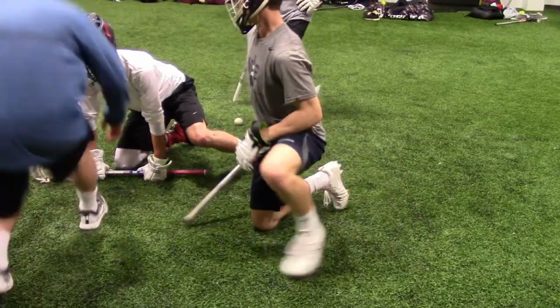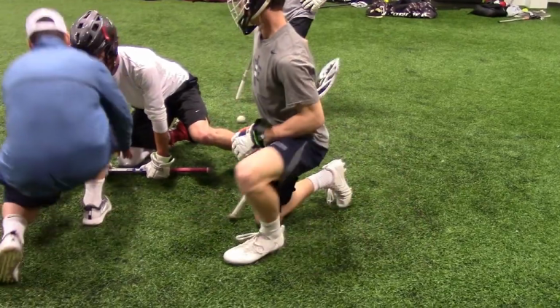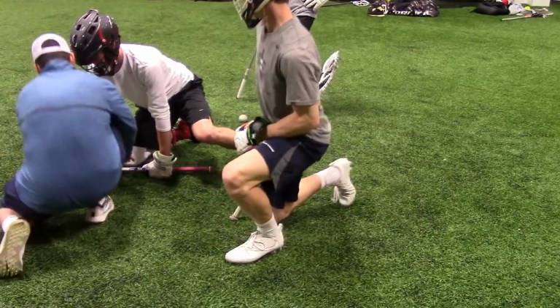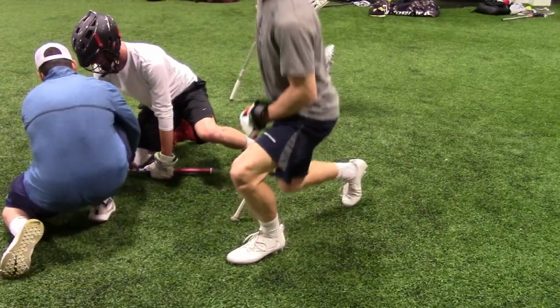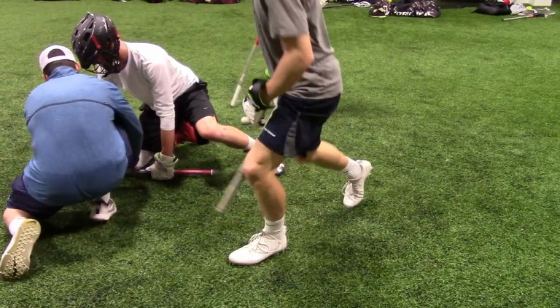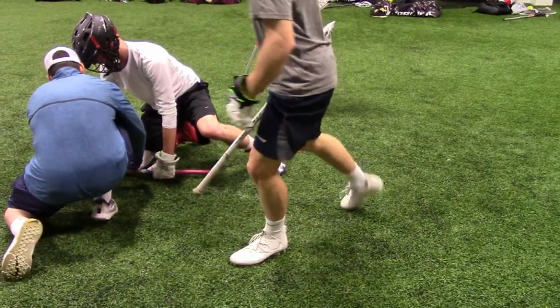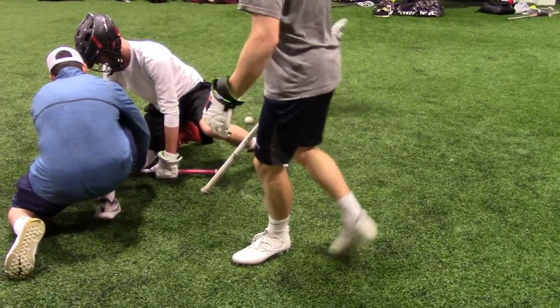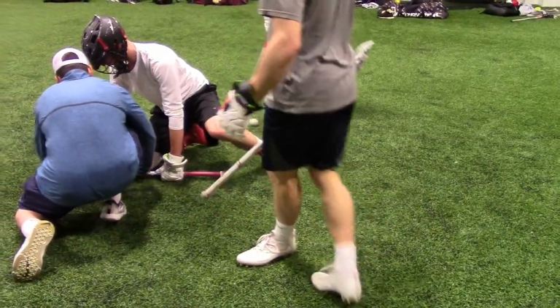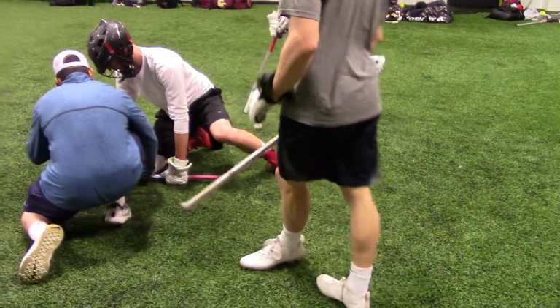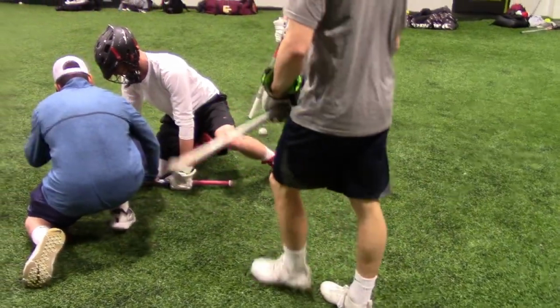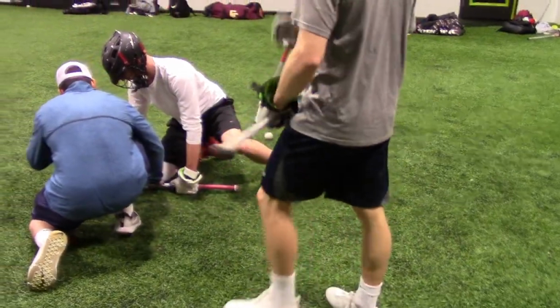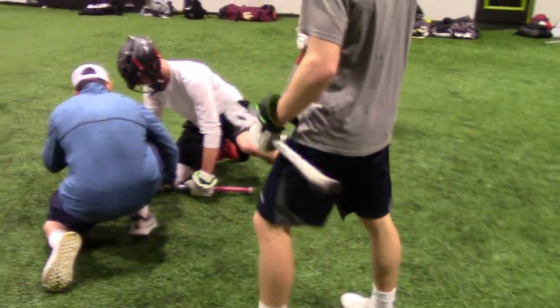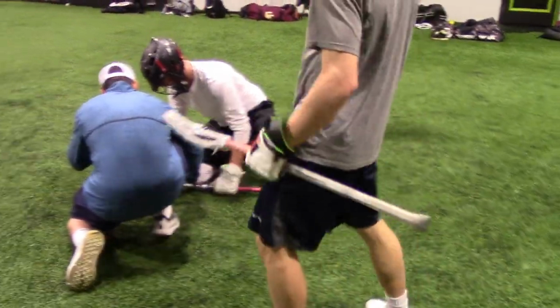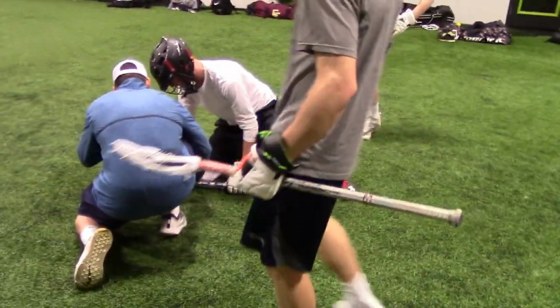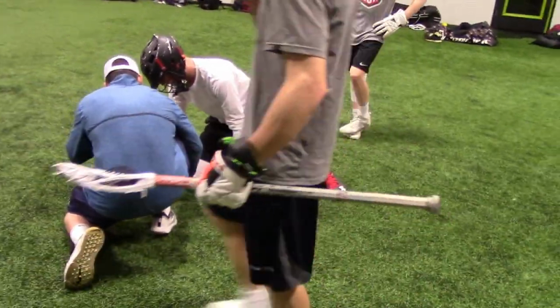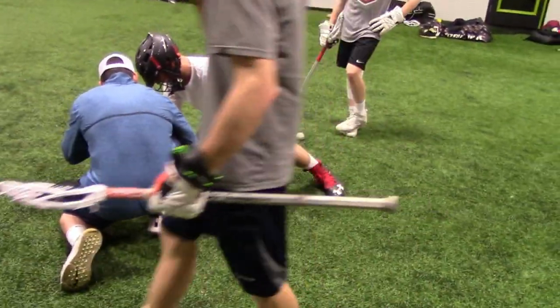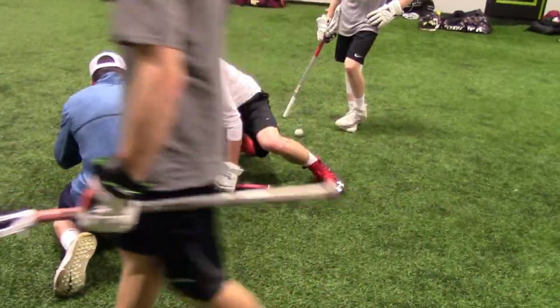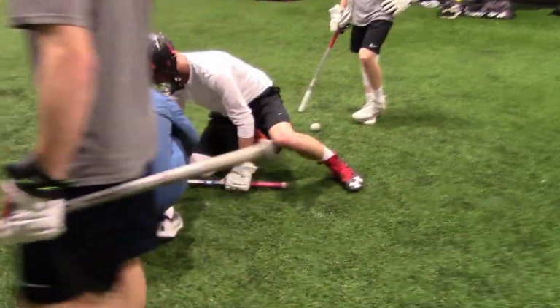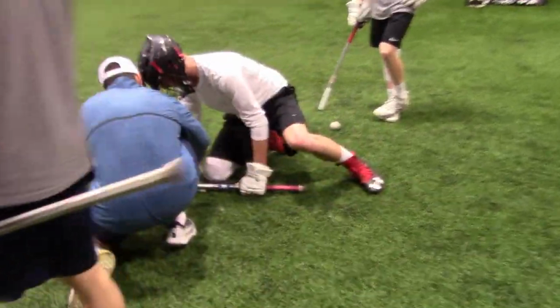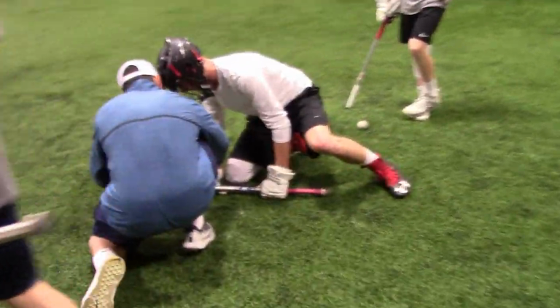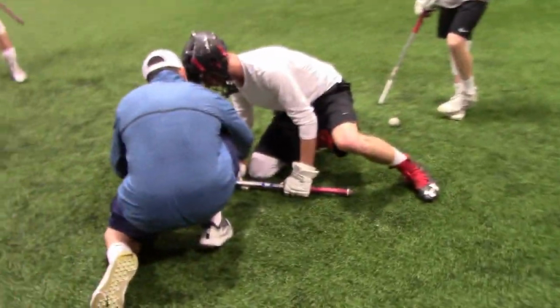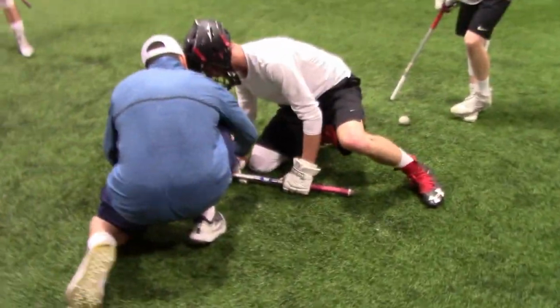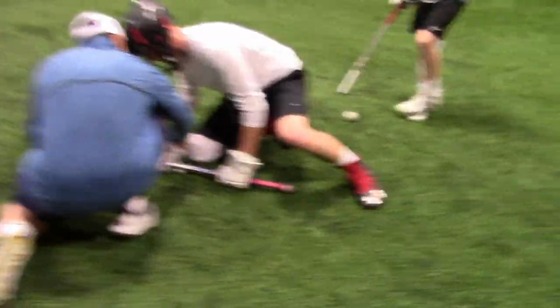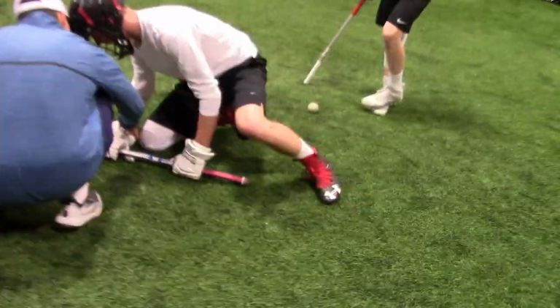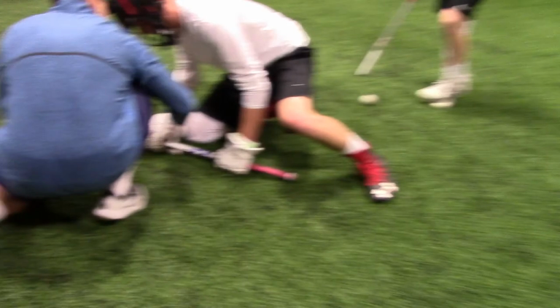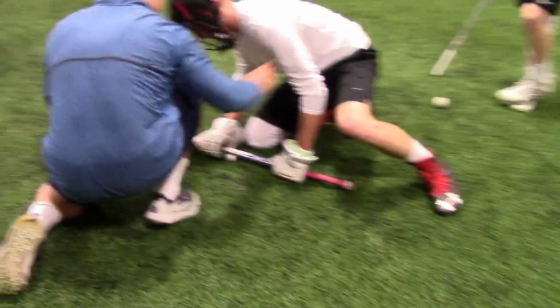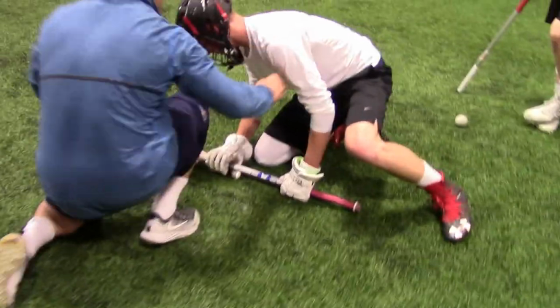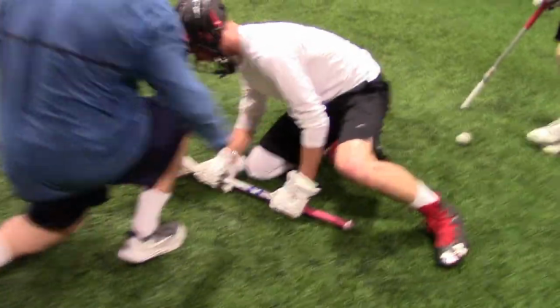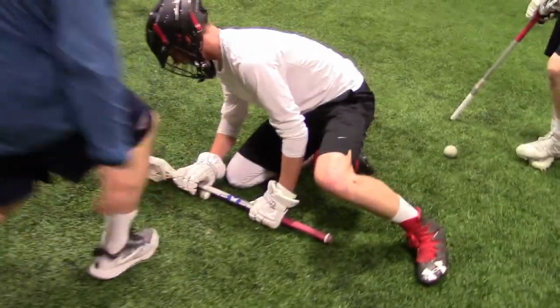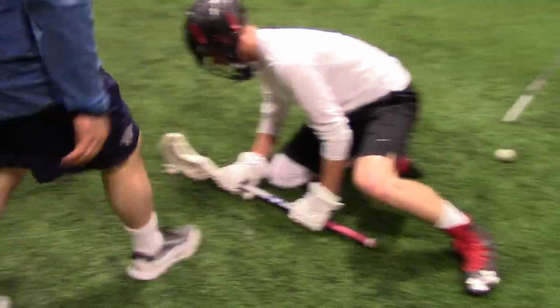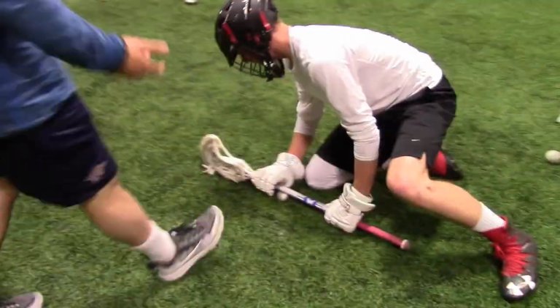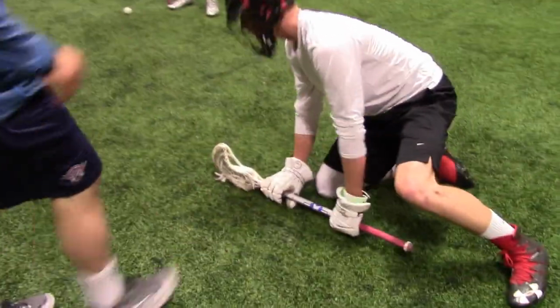Roll this wrist back. More. Yep. That's better. That's much better.